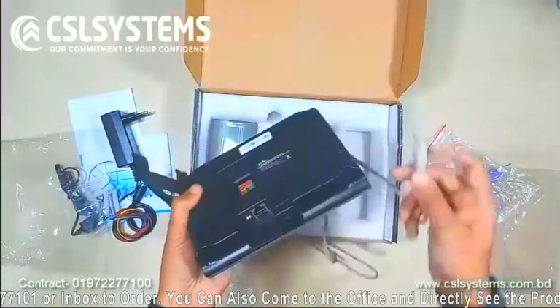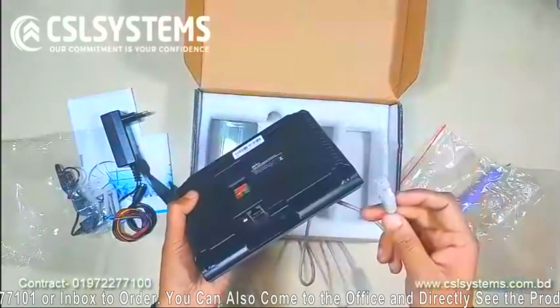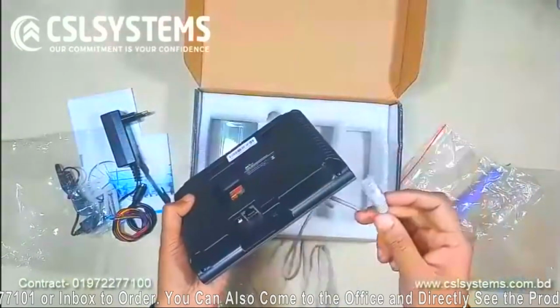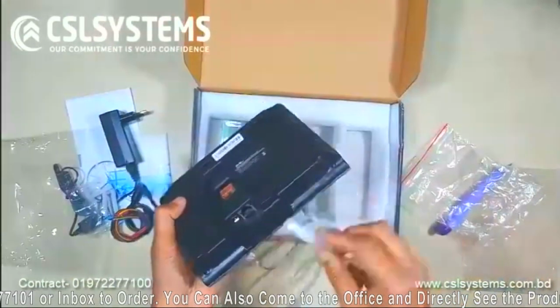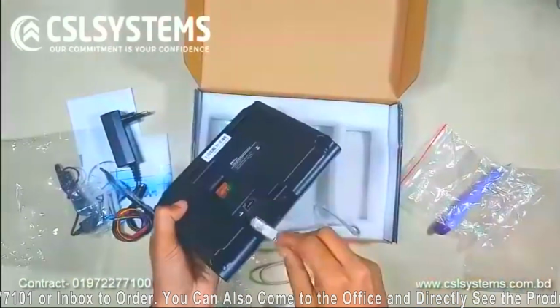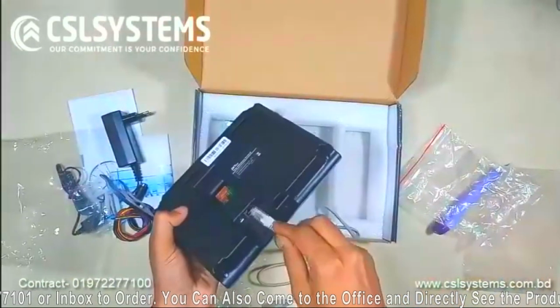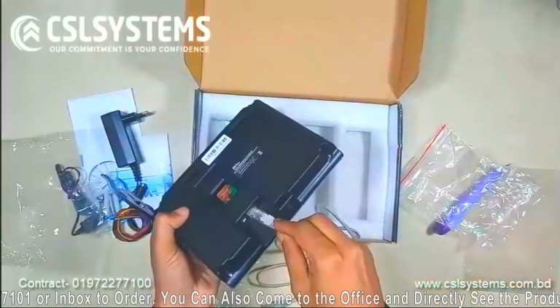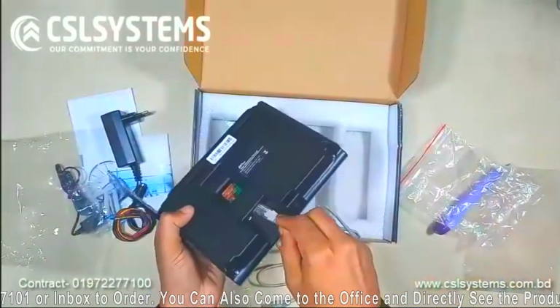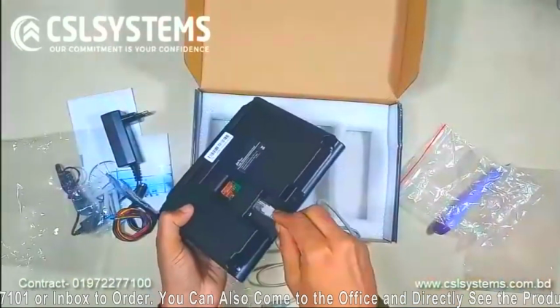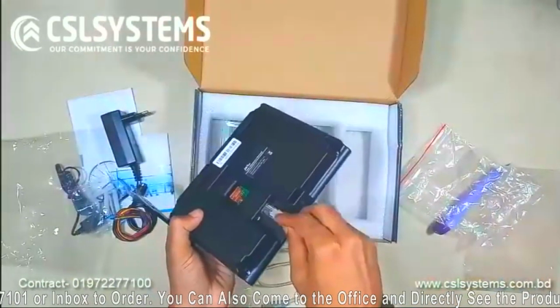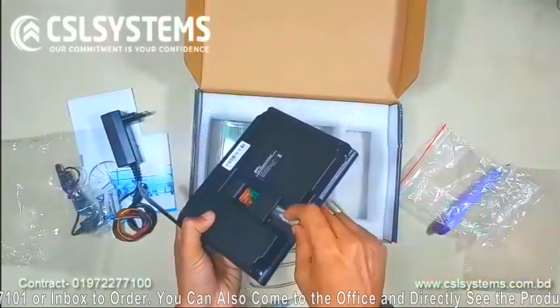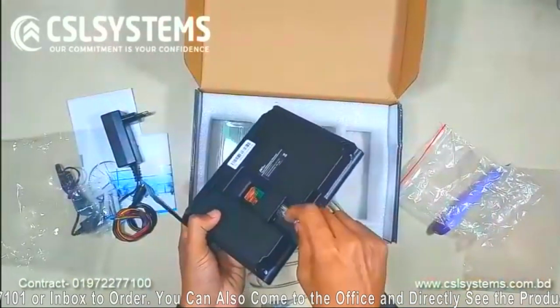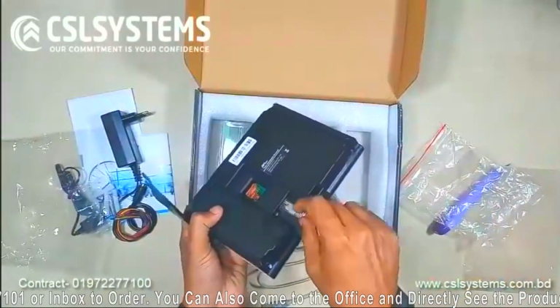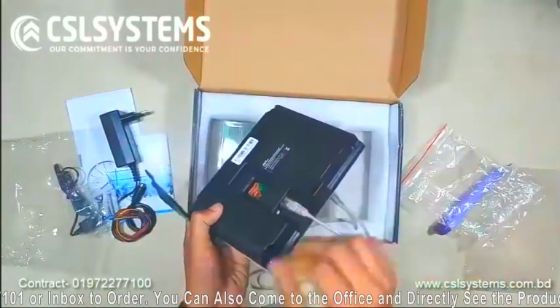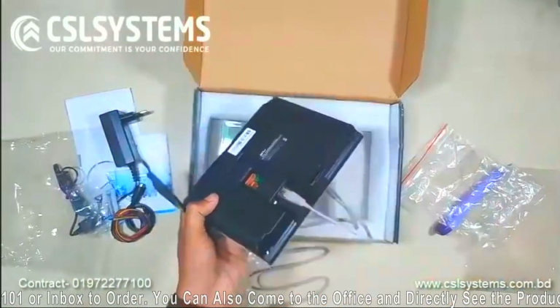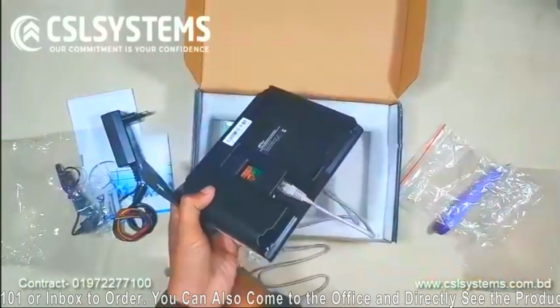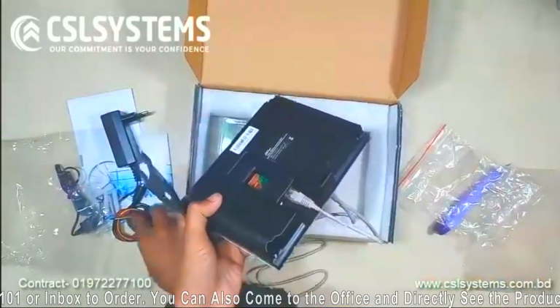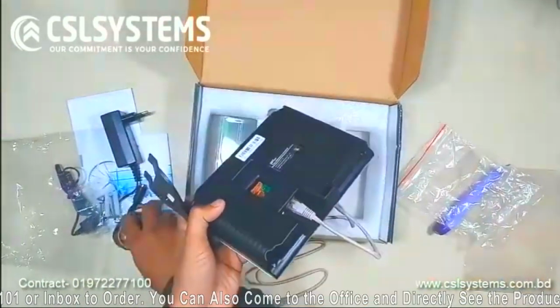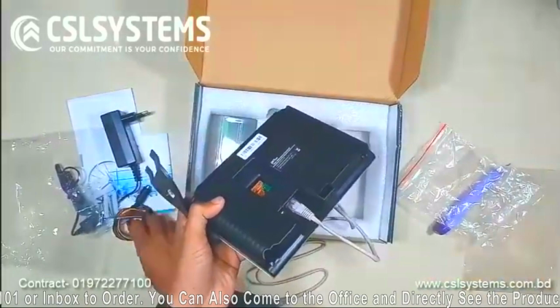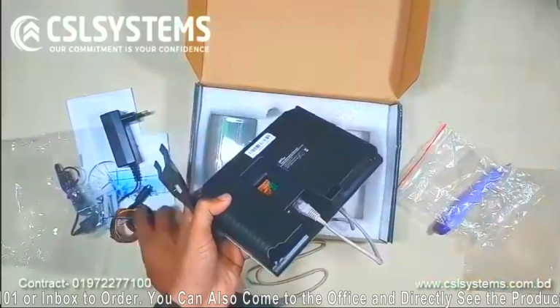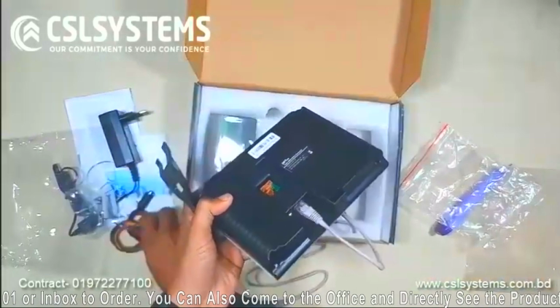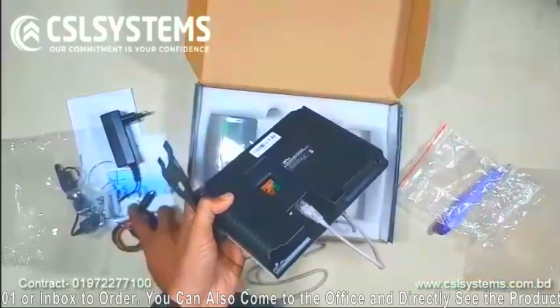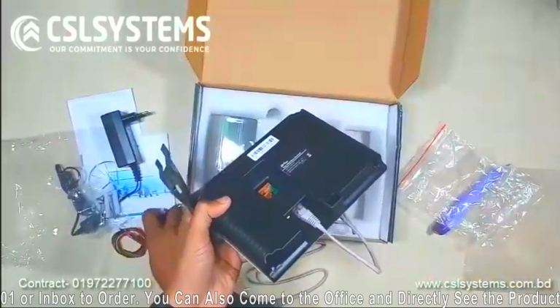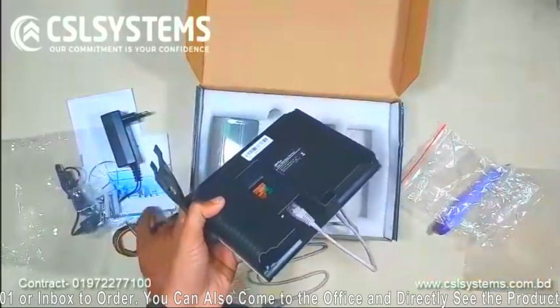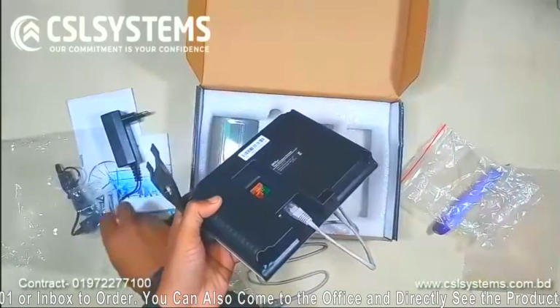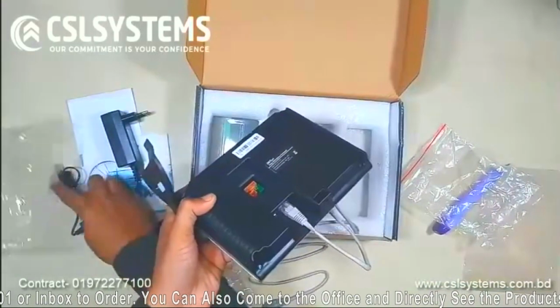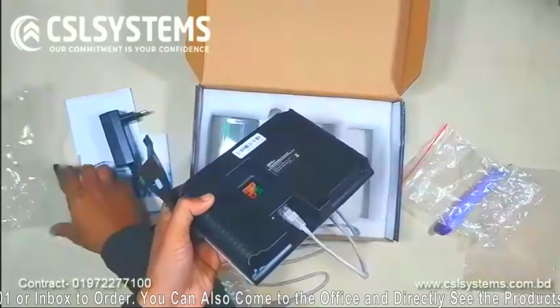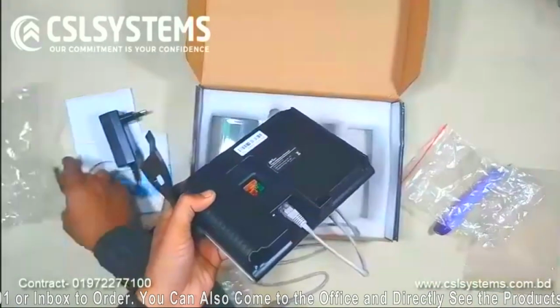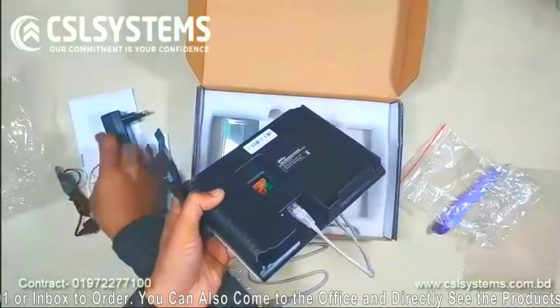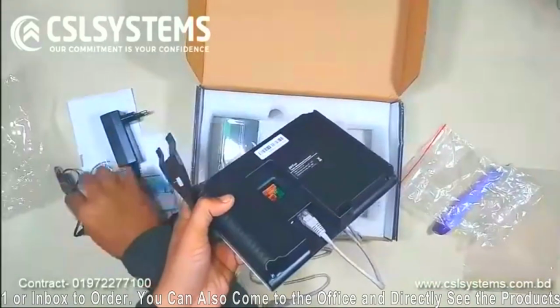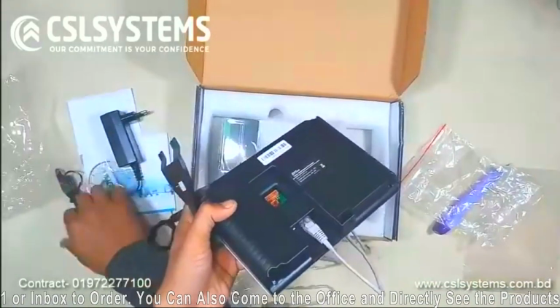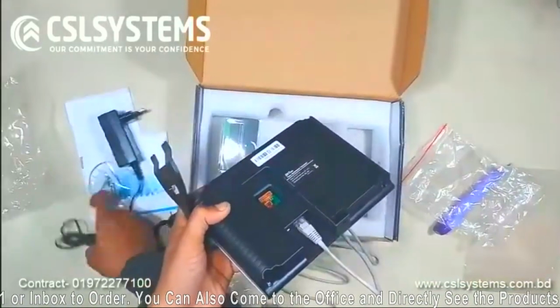On the back side, you have the LAN port which will connect with your computer.